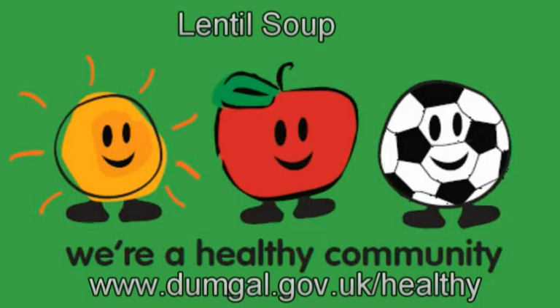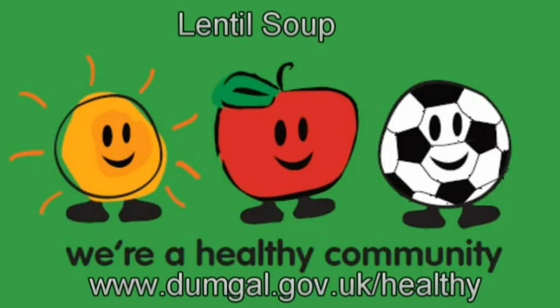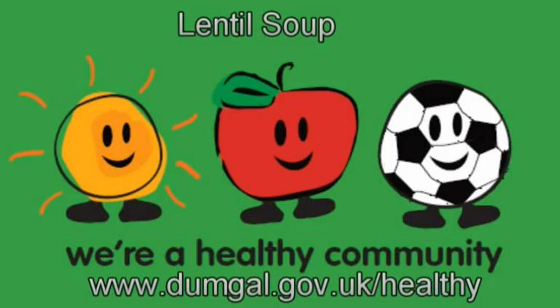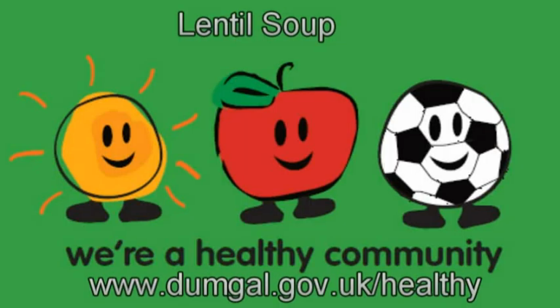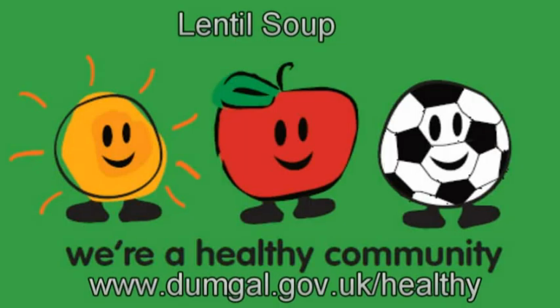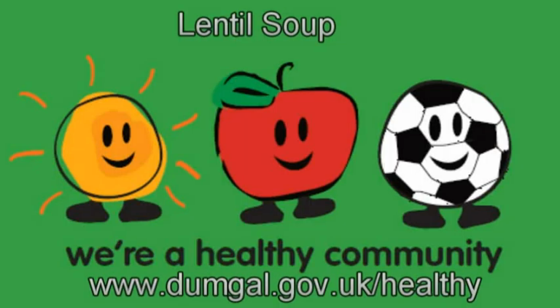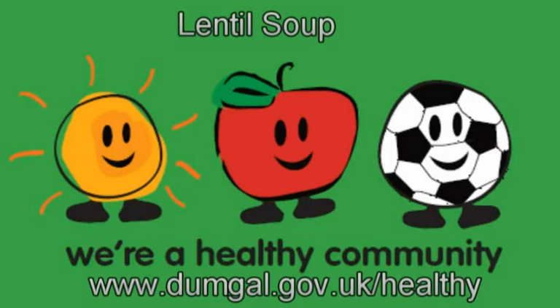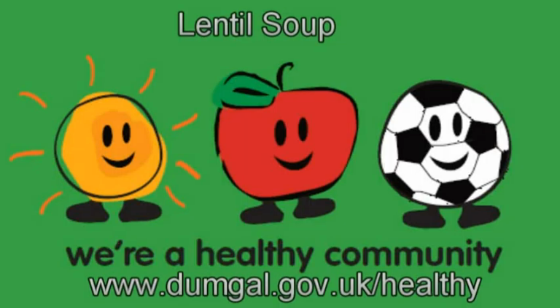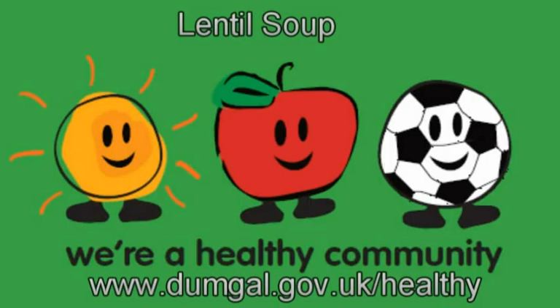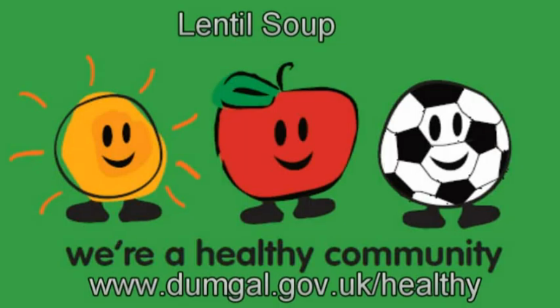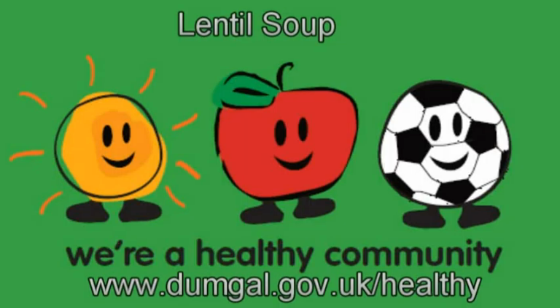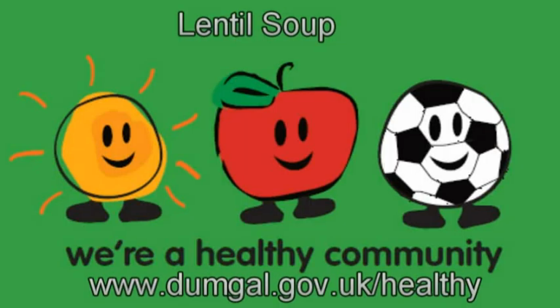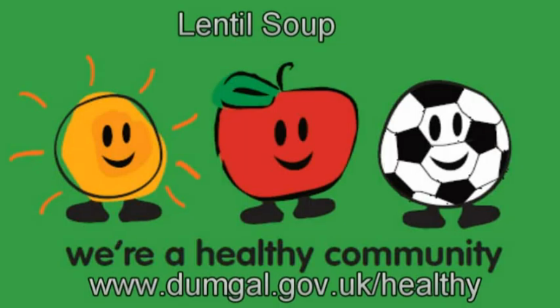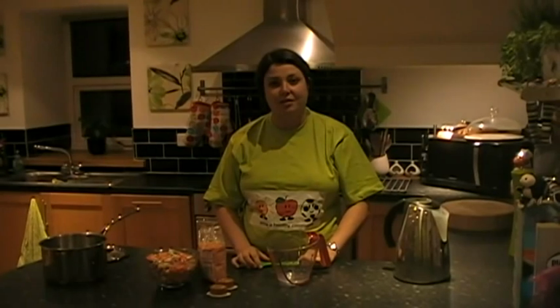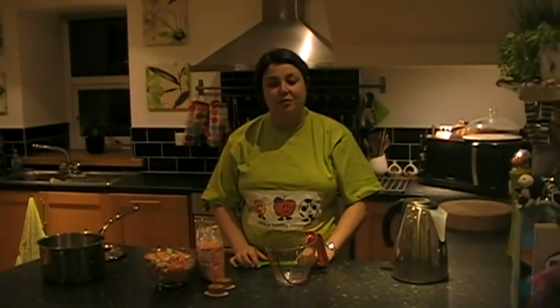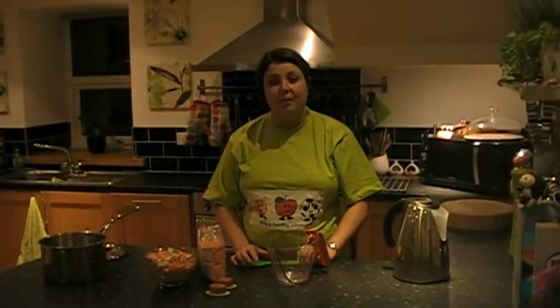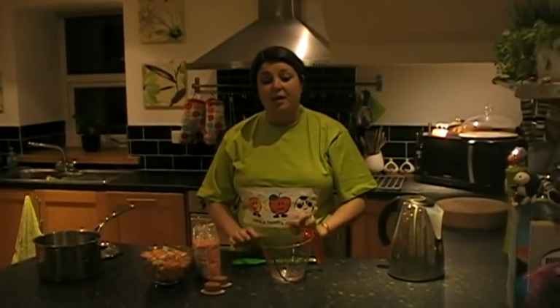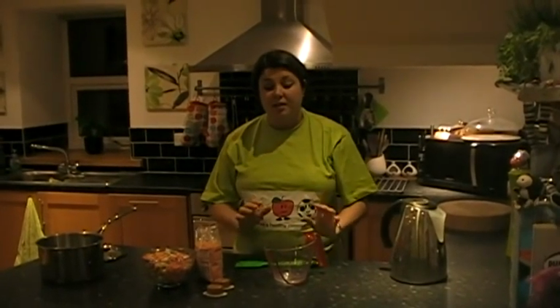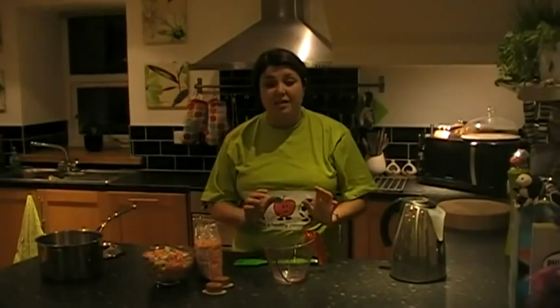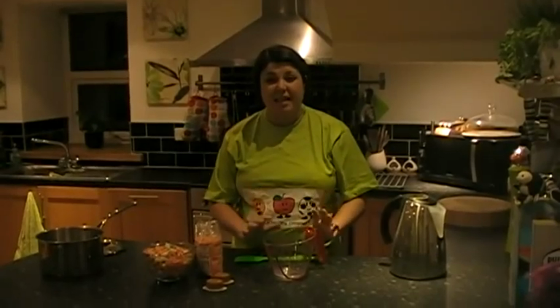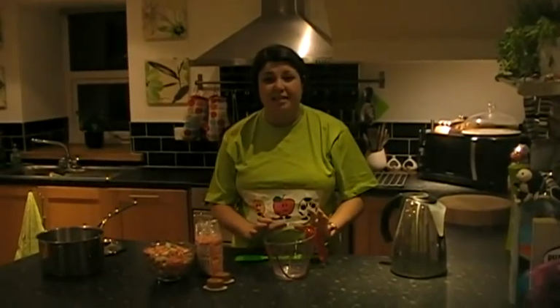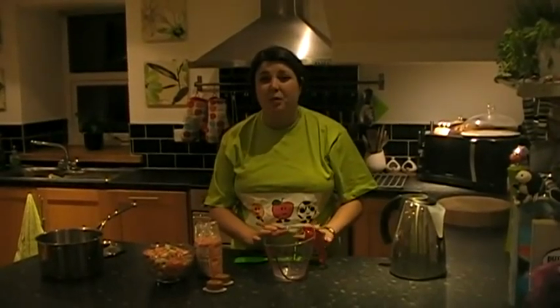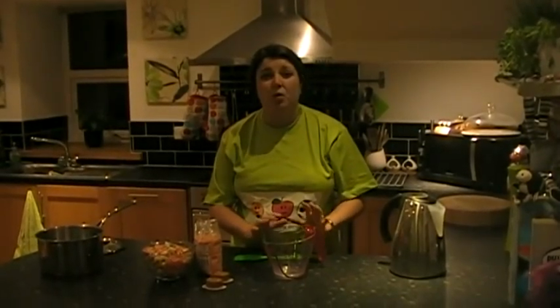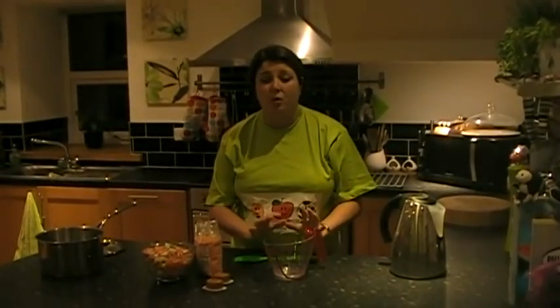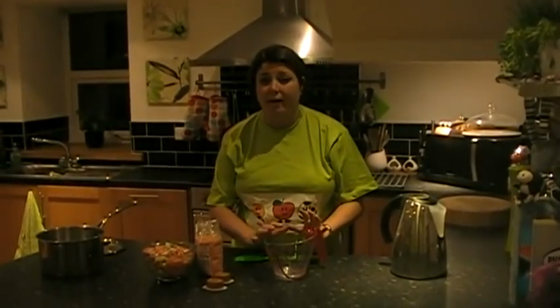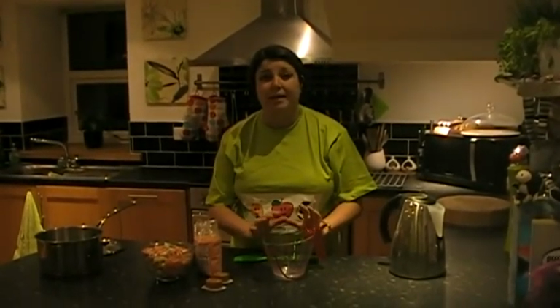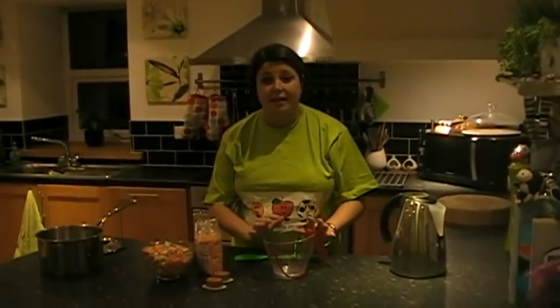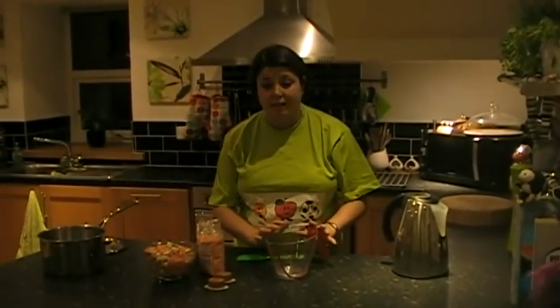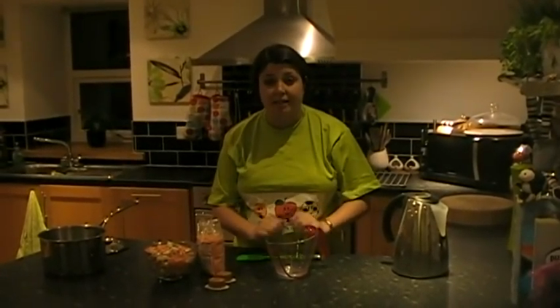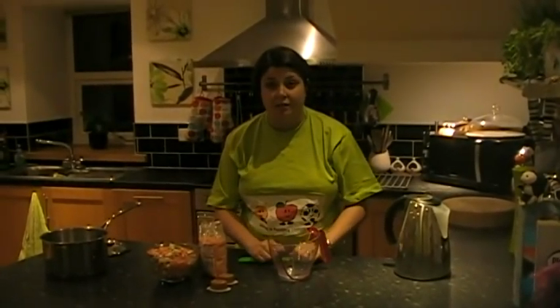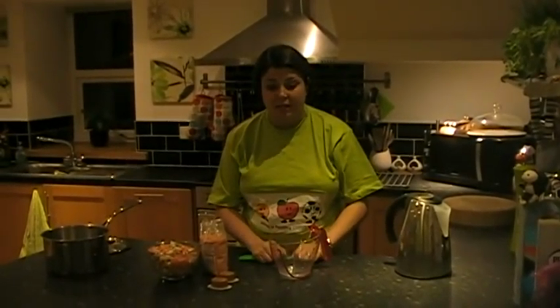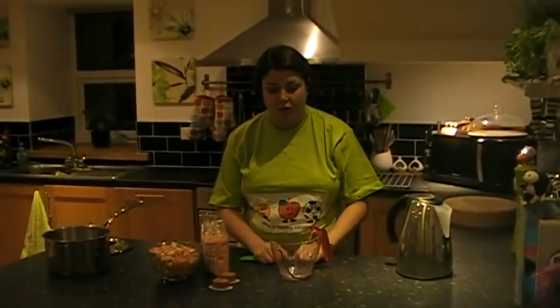Hi and welcome to Really Healthy Humanities Lentil Soup. It's a dead simple, quick, easy to make soup.